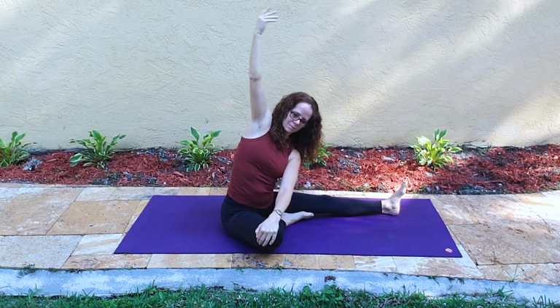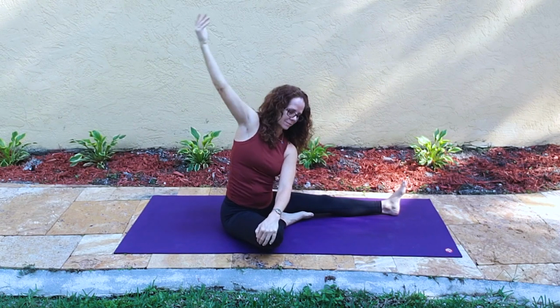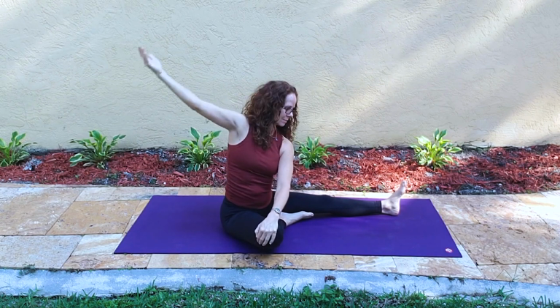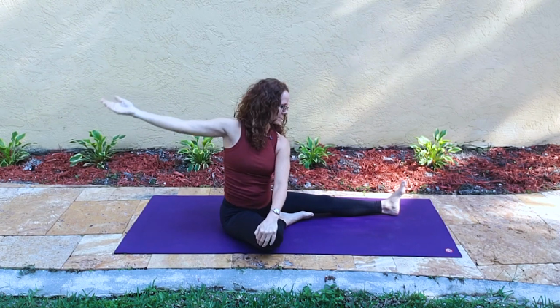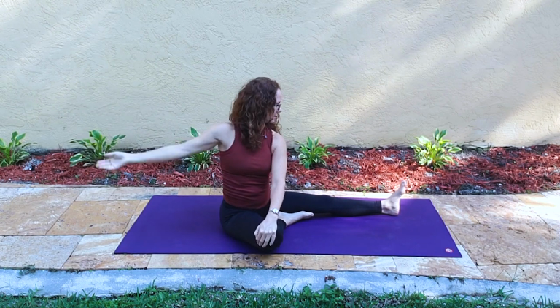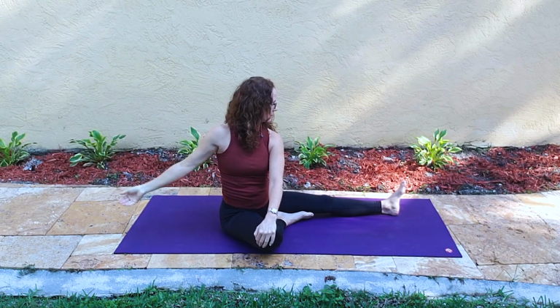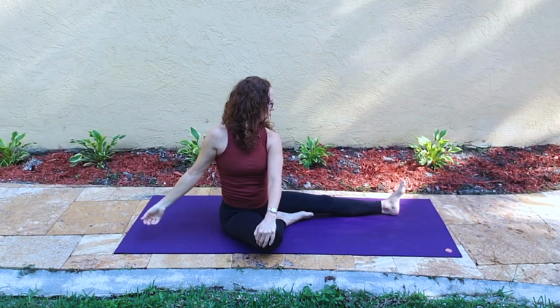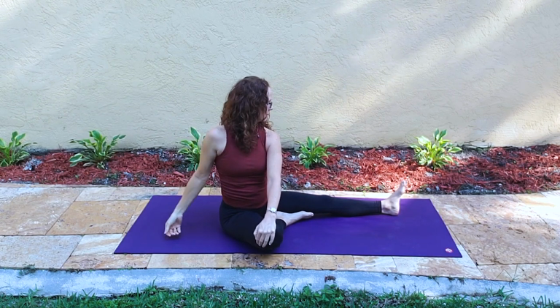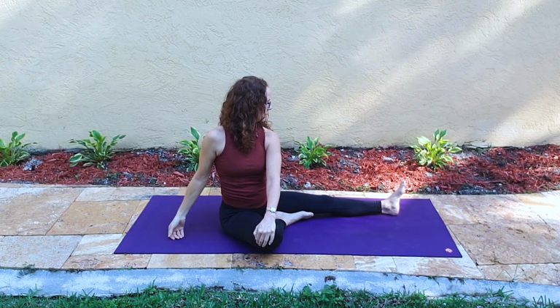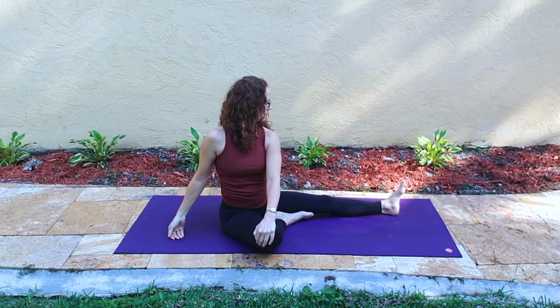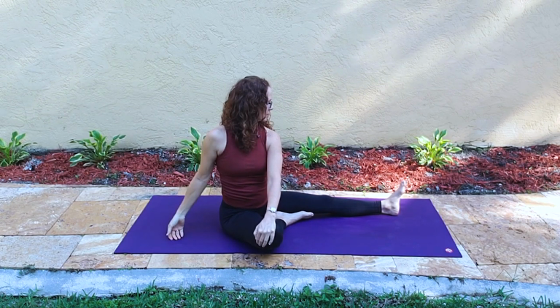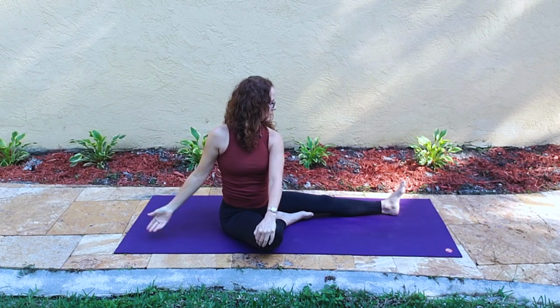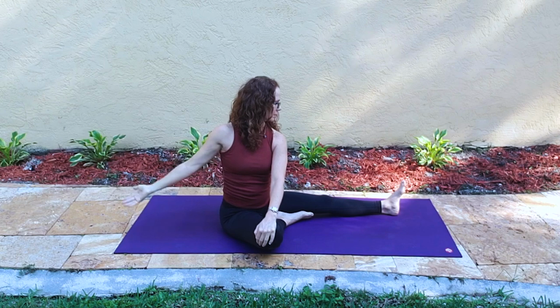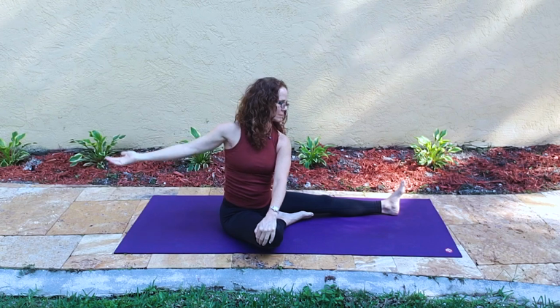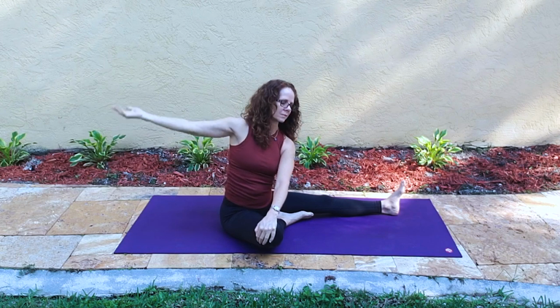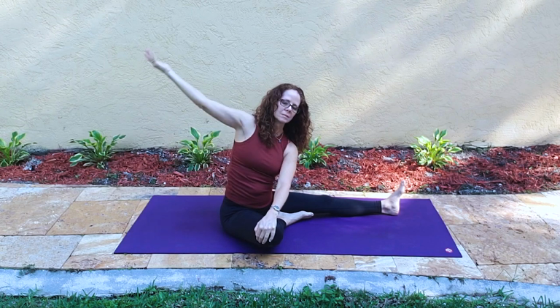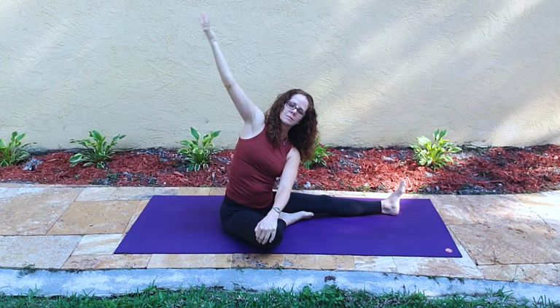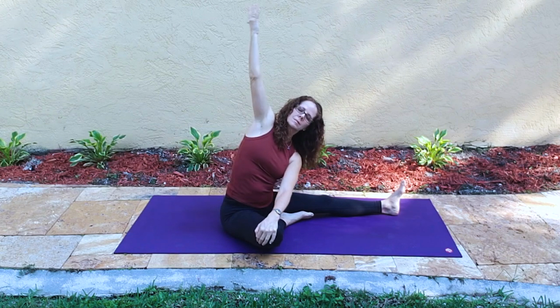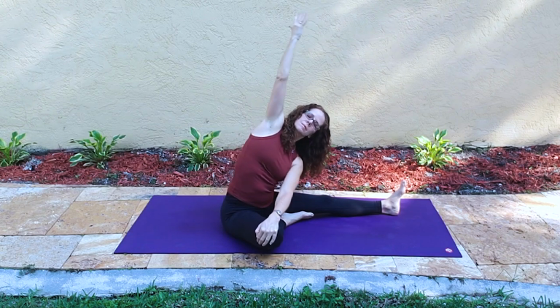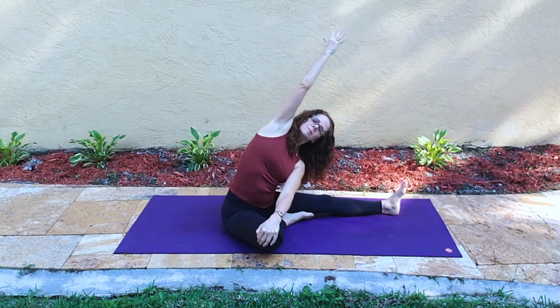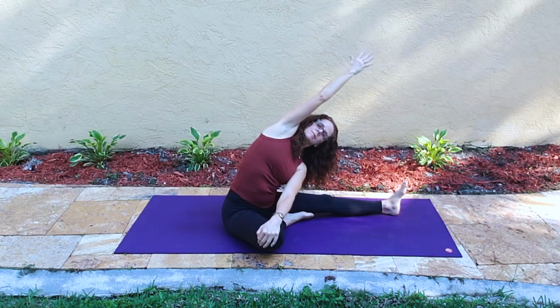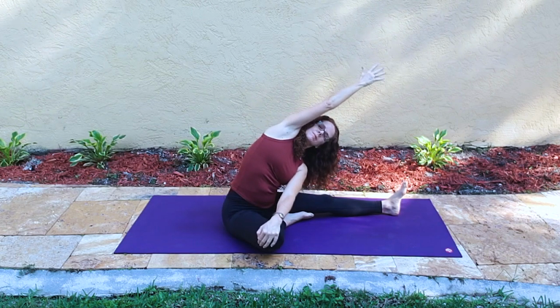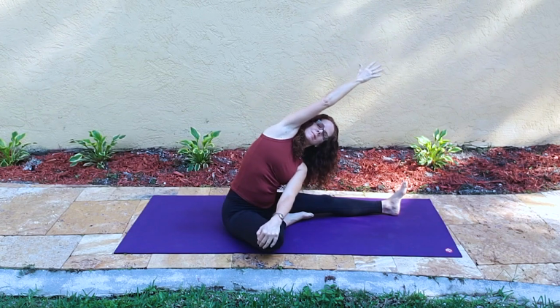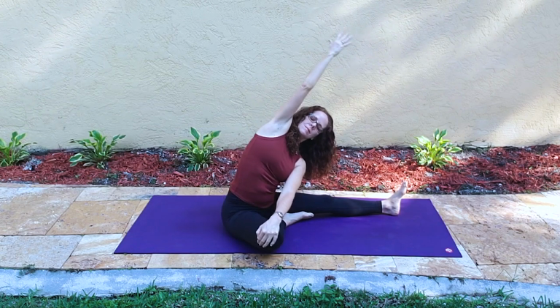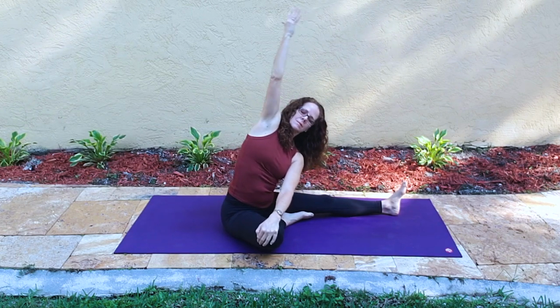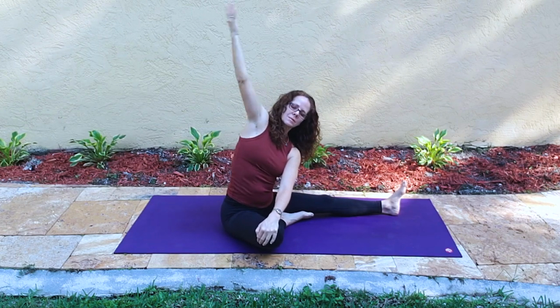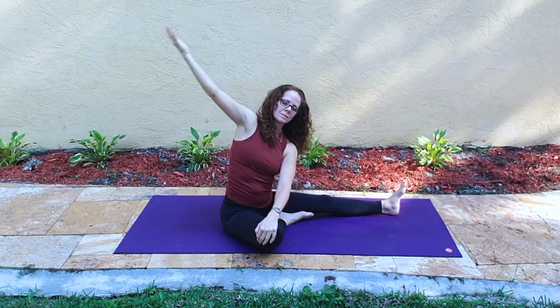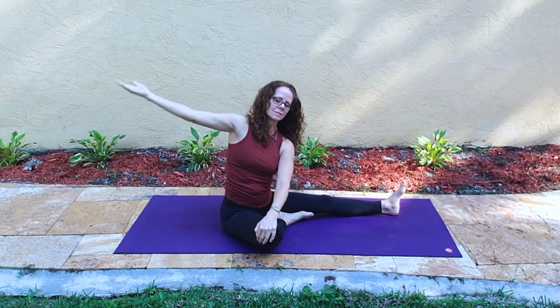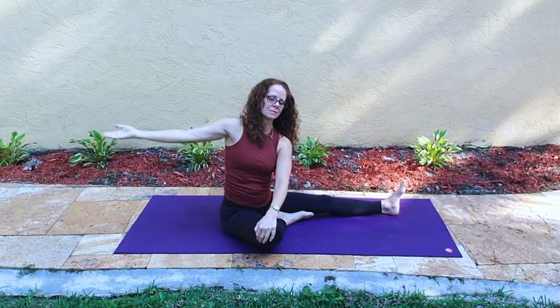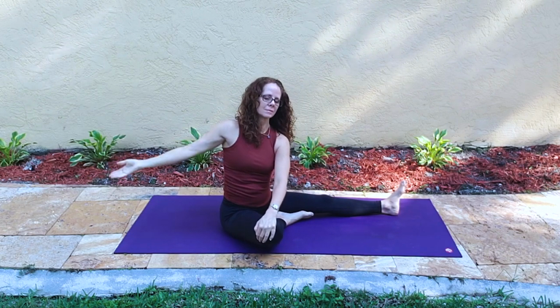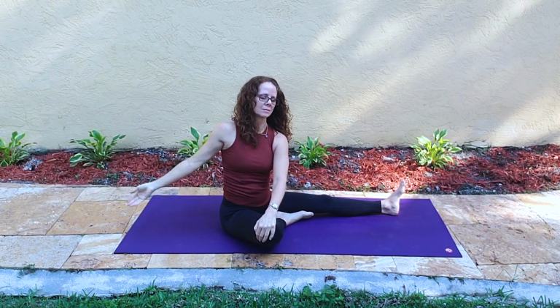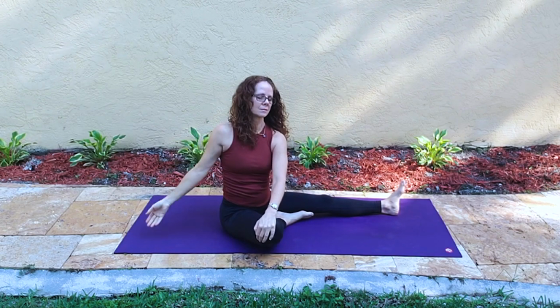Just going in and out of the side bend, exhaling as you reach, inhaling when you rise.